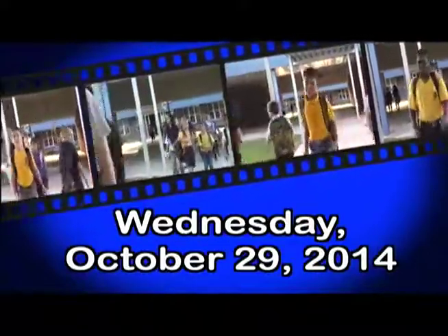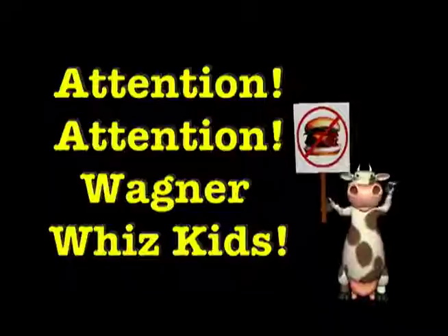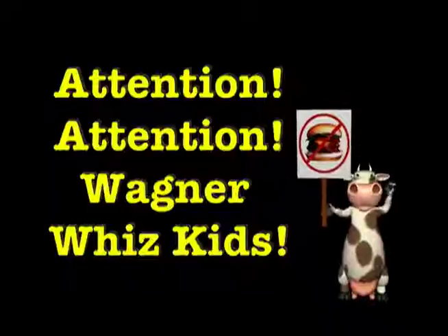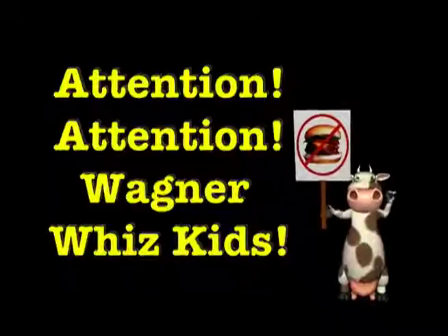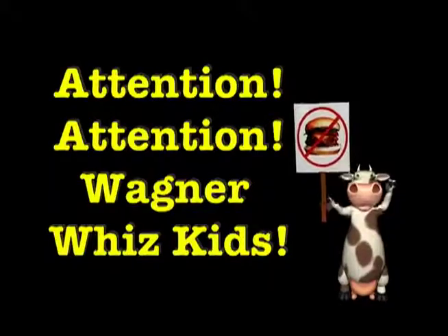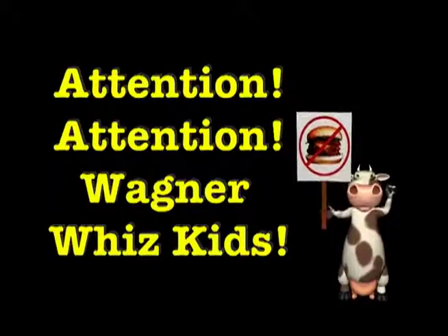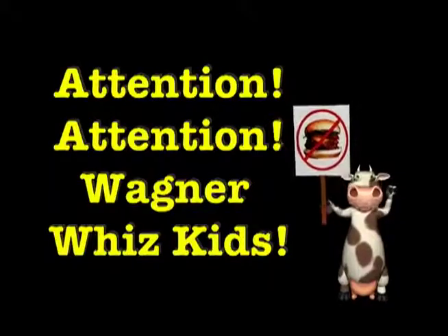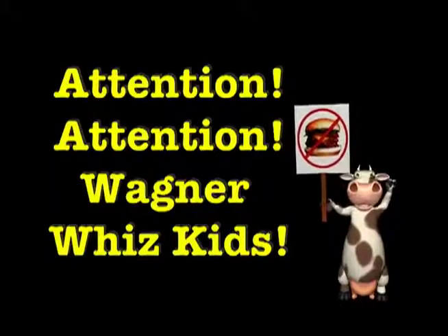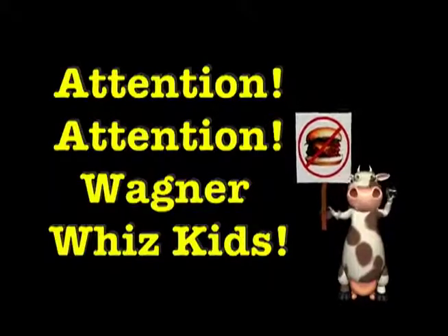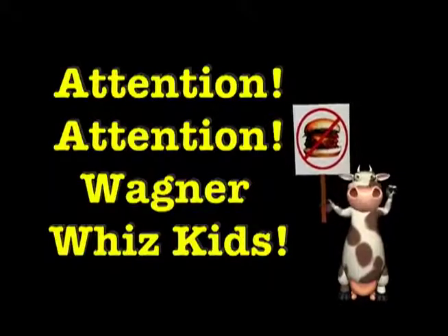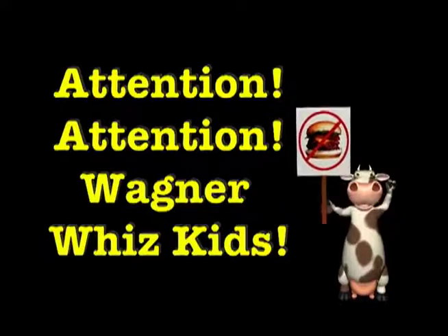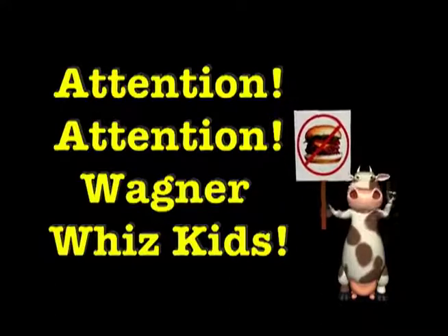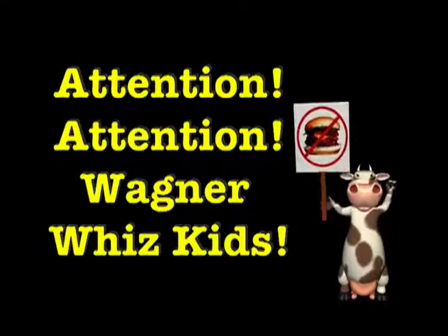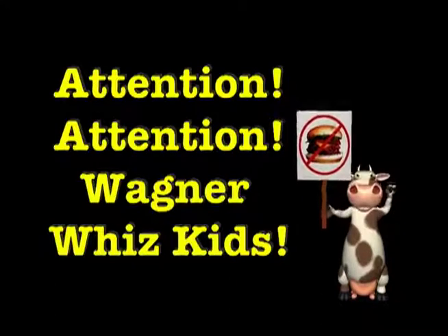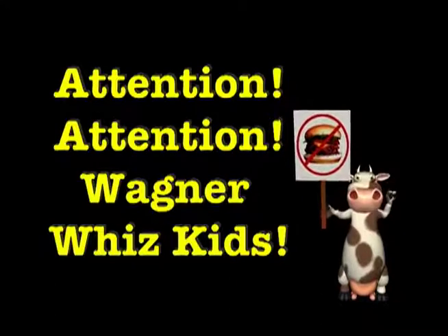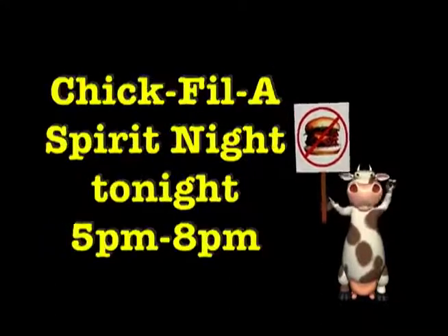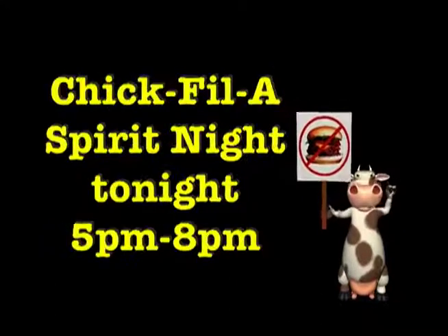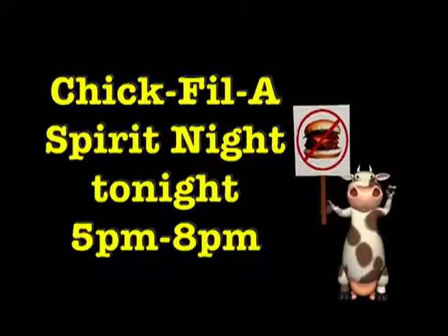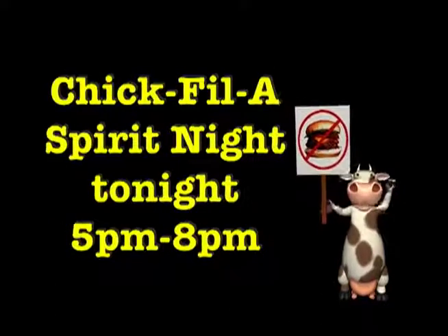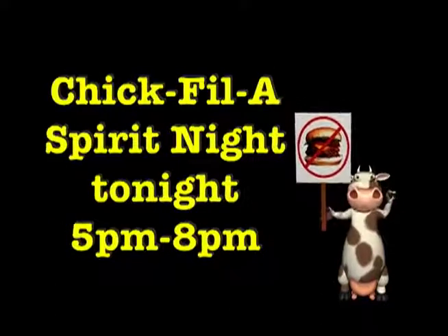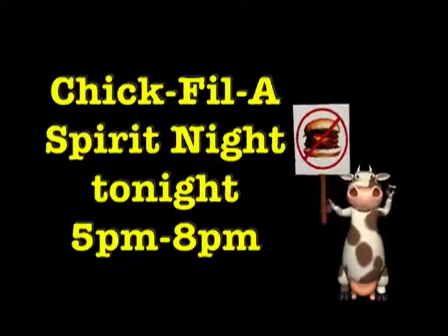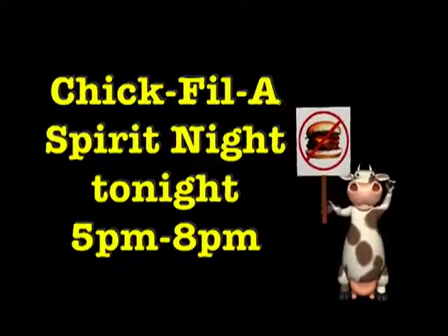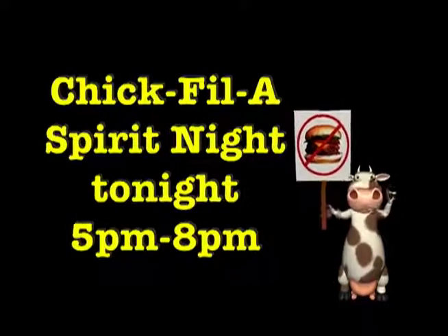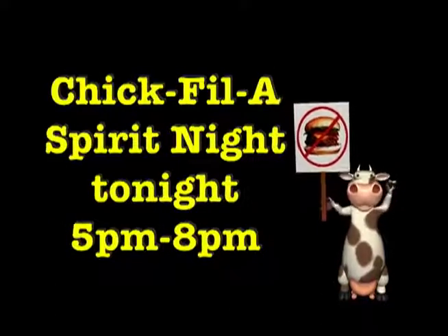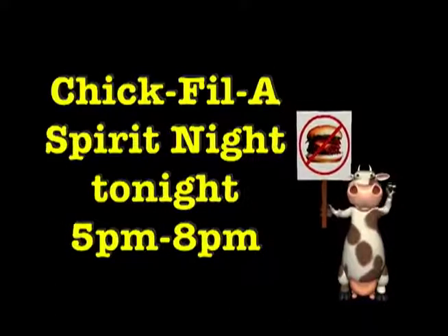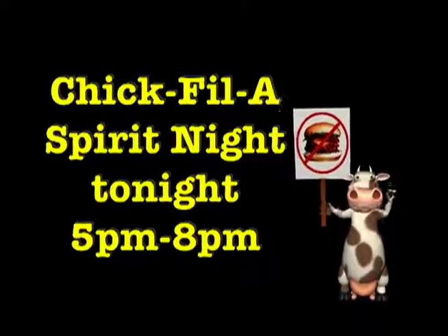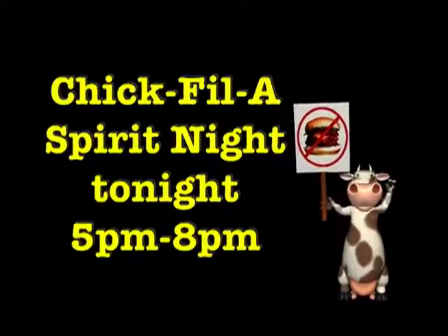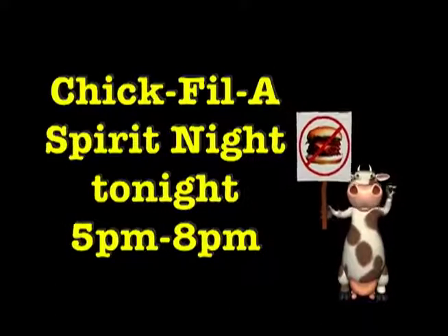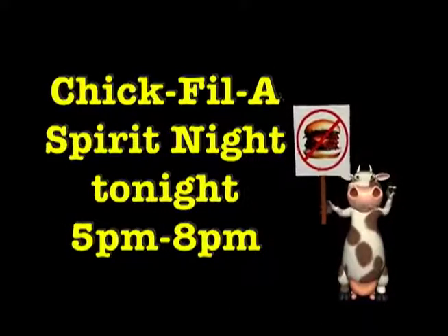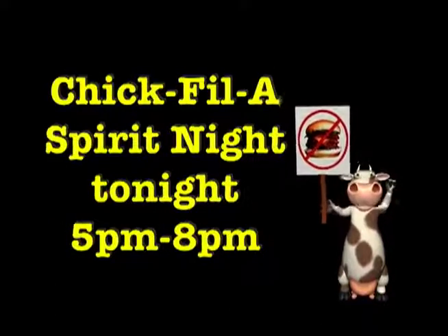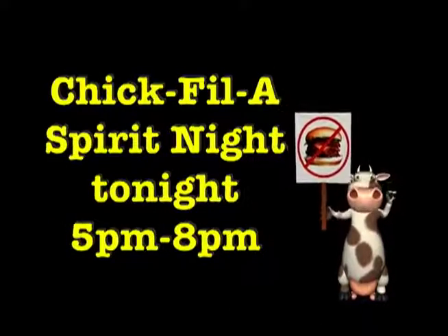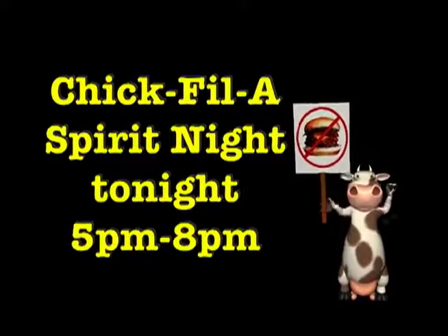Attention, attention Wagner Whiz Kids: Chick-fil-A Spirit Night tonight from 5 to 8.